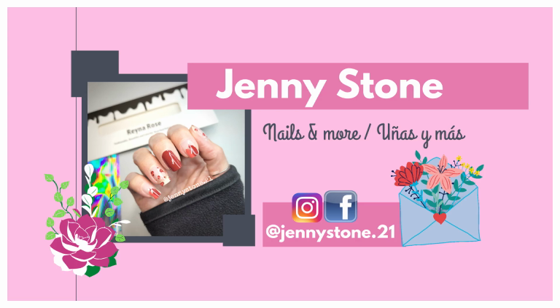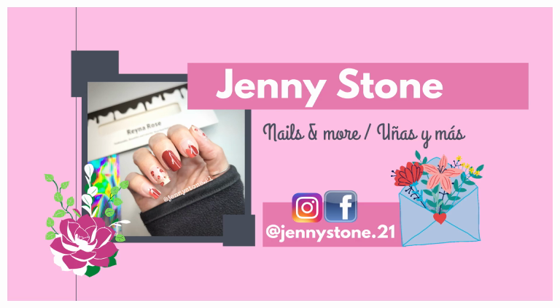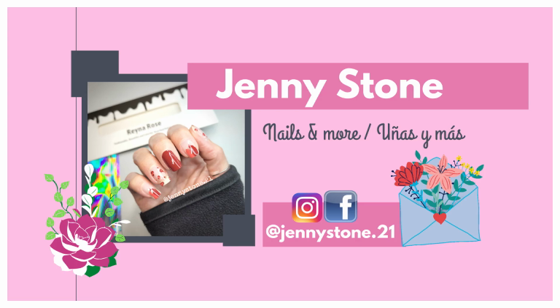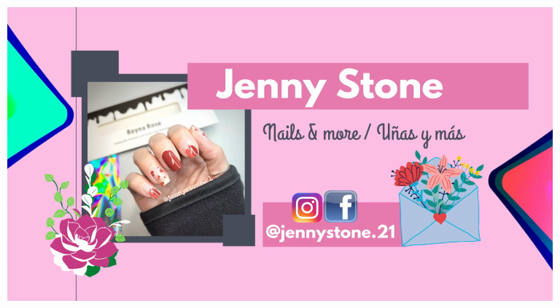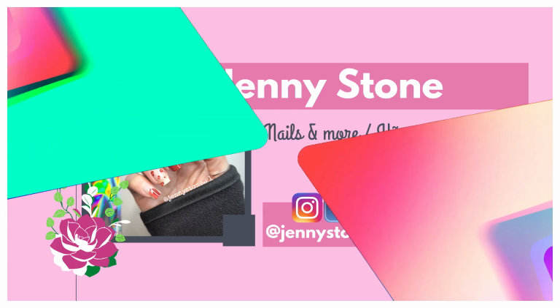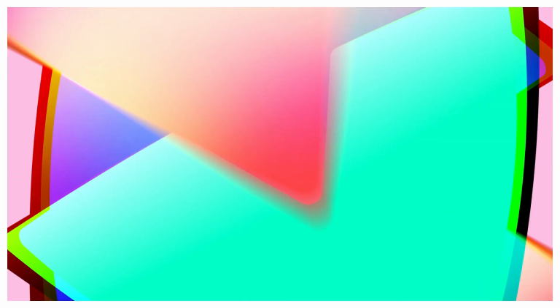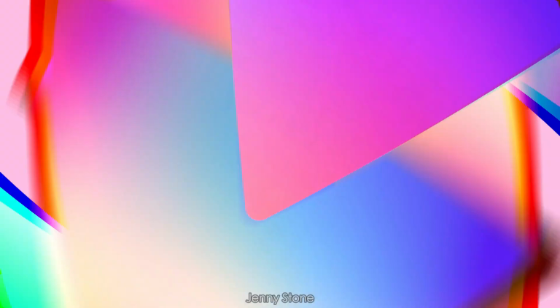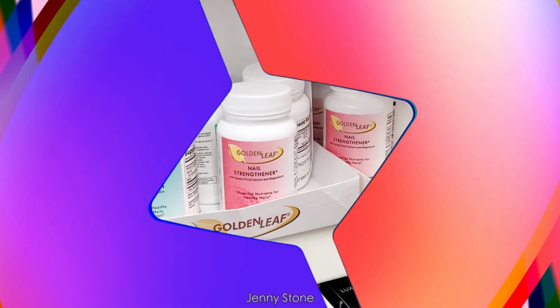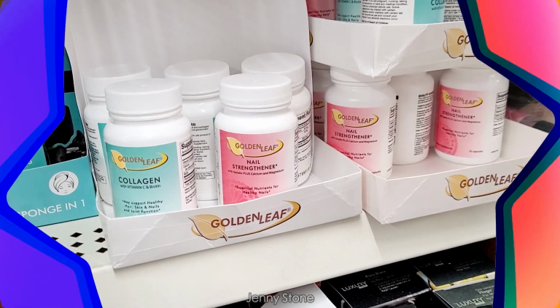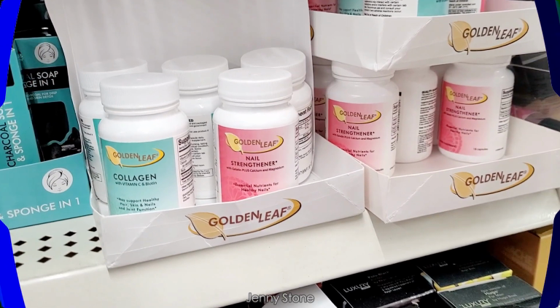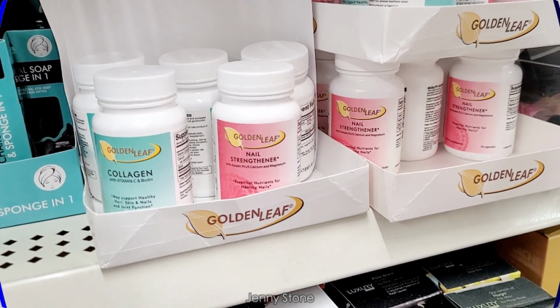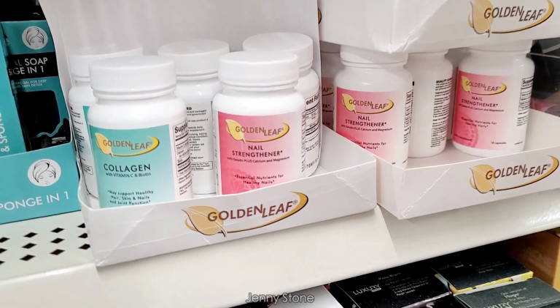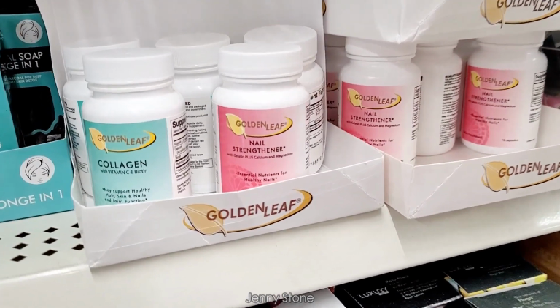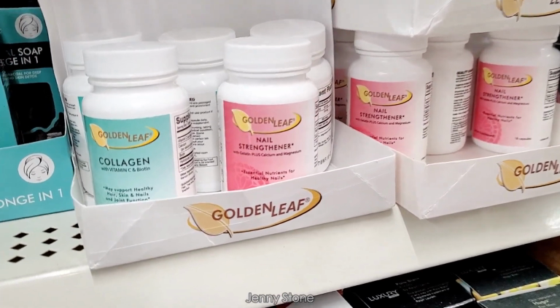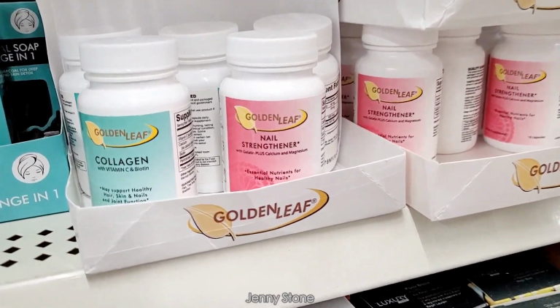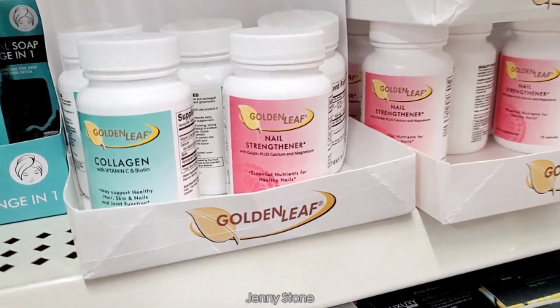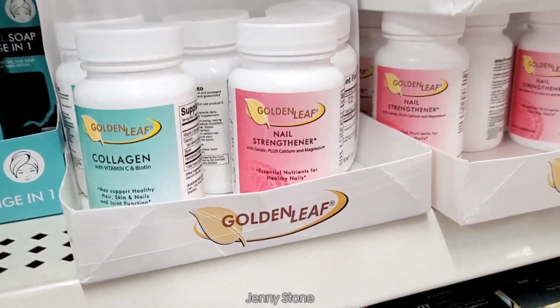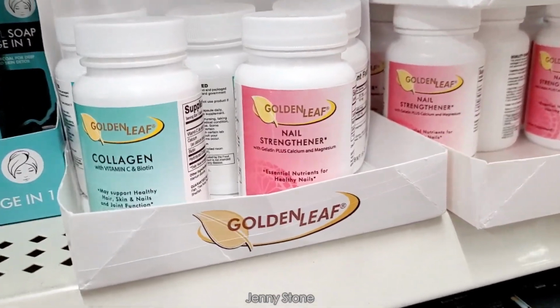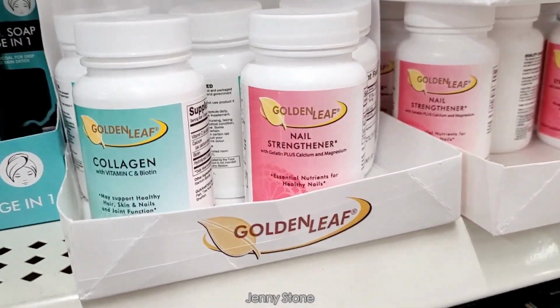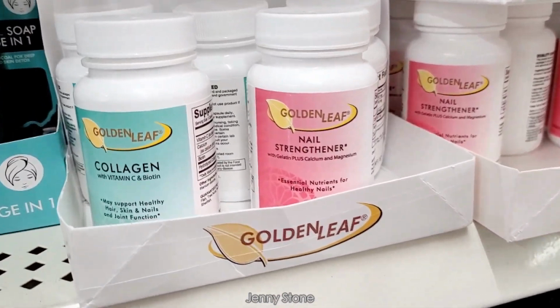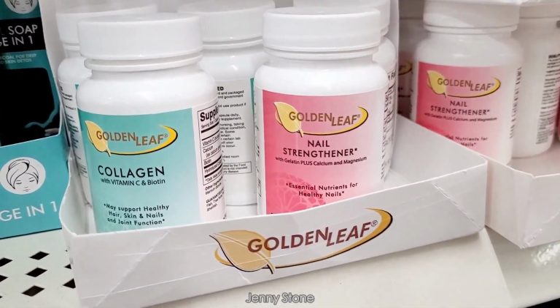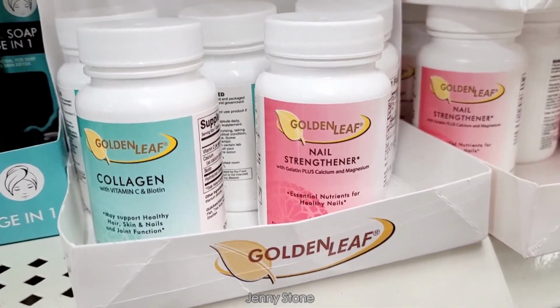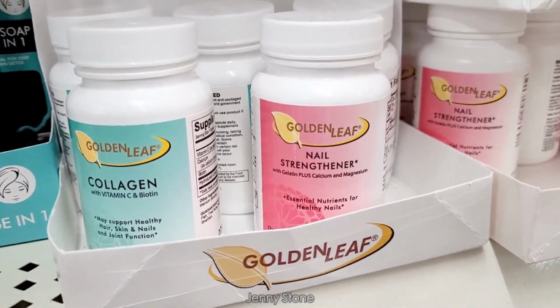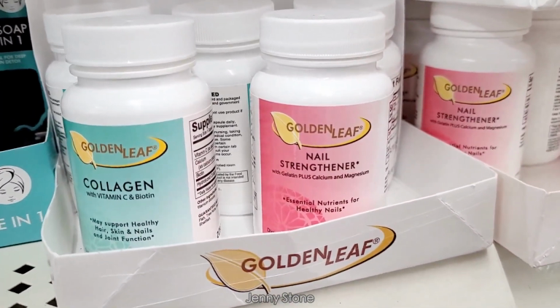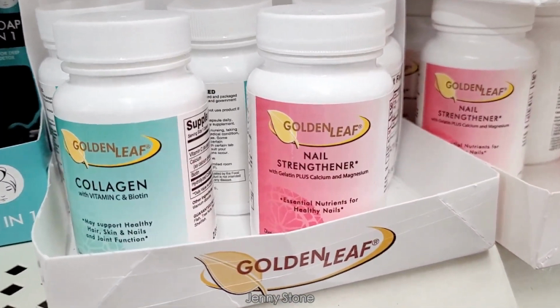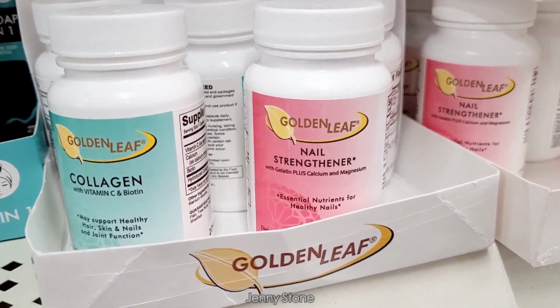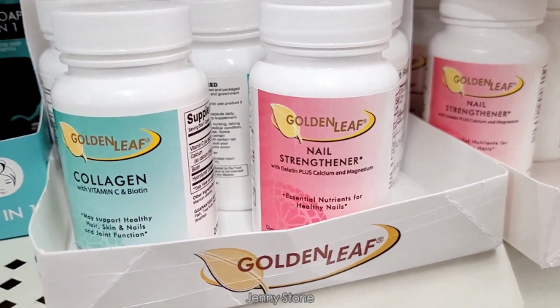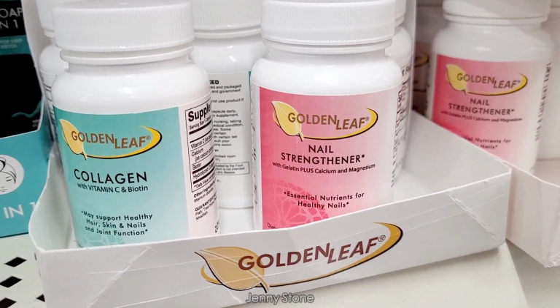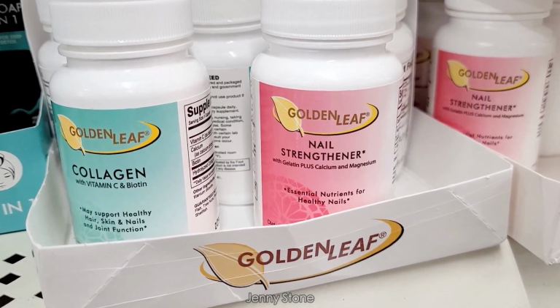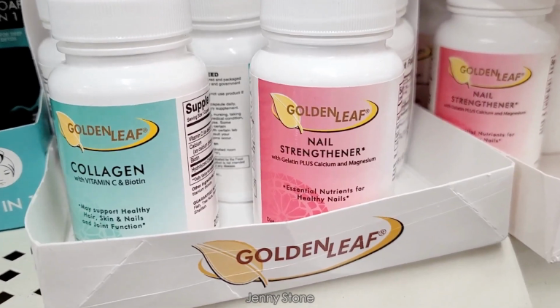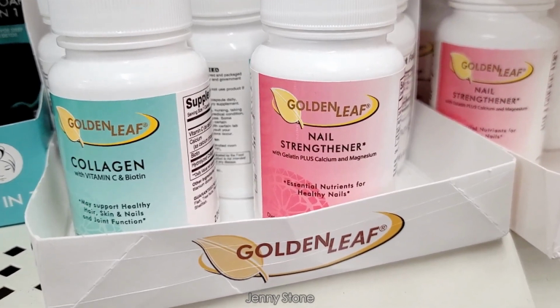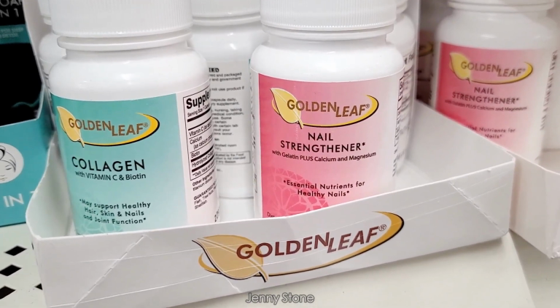Hi, it's Jenny, welcome back to my channel. Today I'm finally sharing with you guys another Dollar Tree walkthrough and haul.